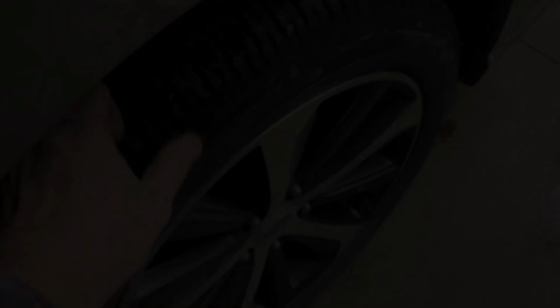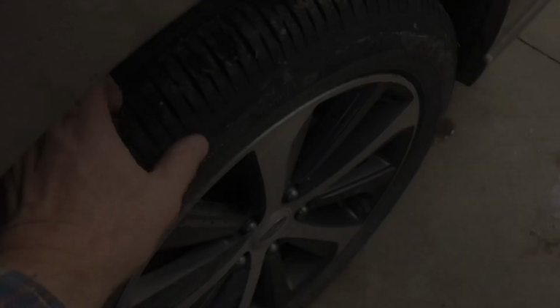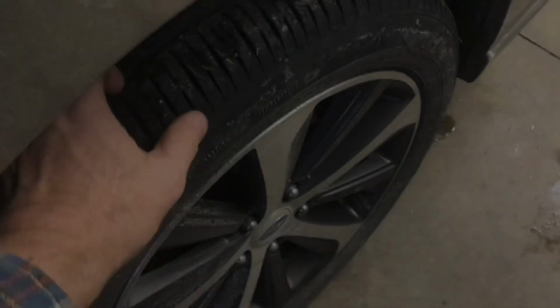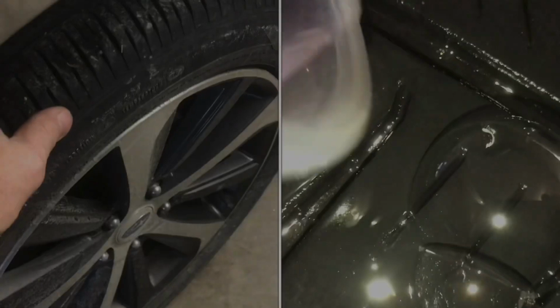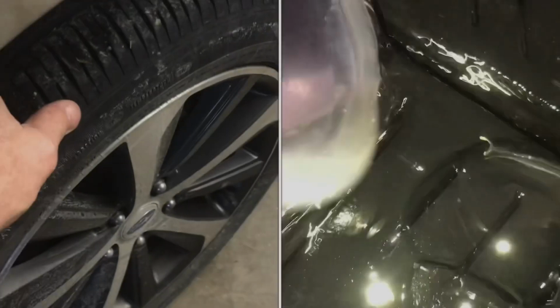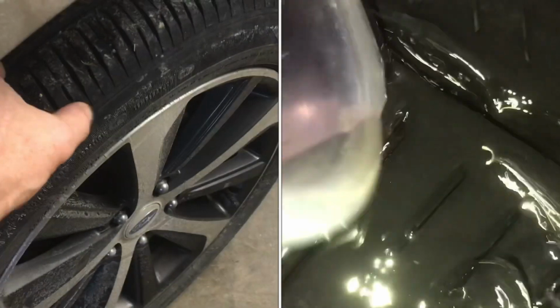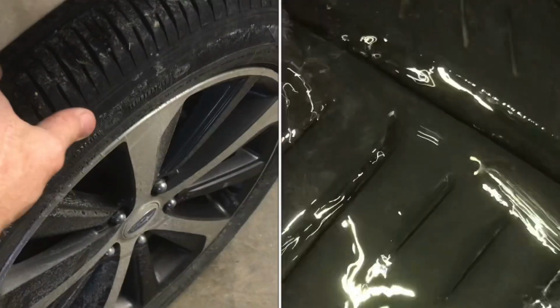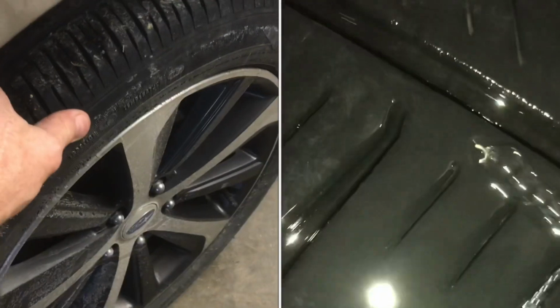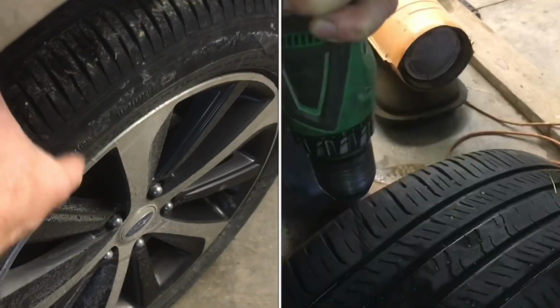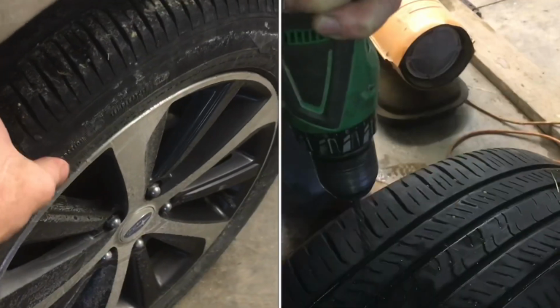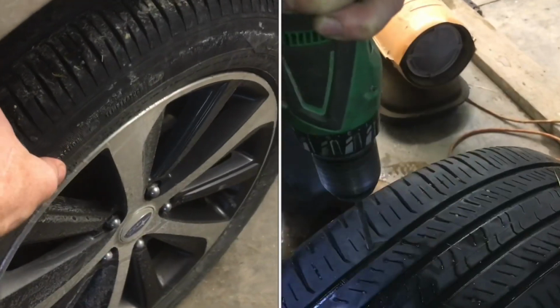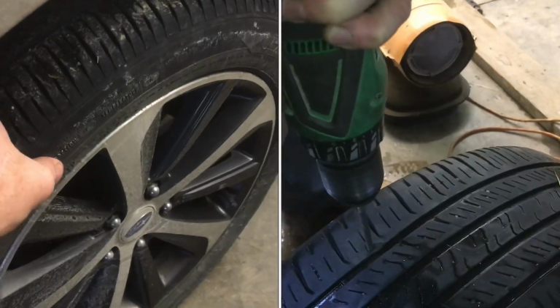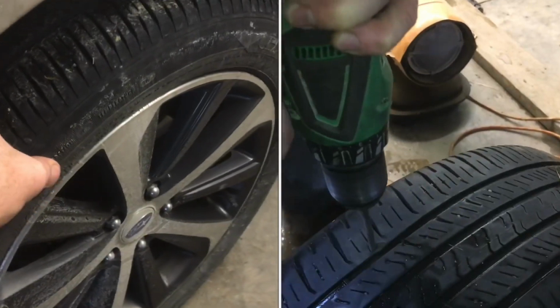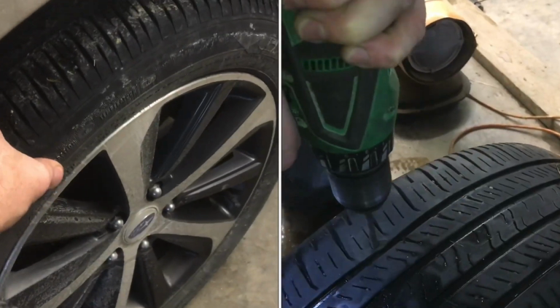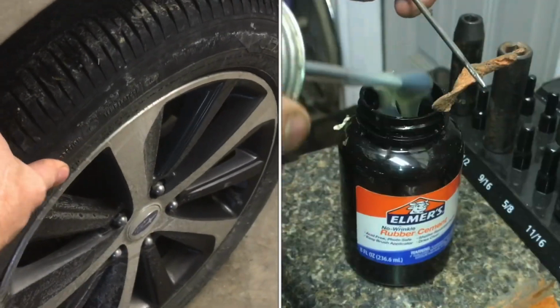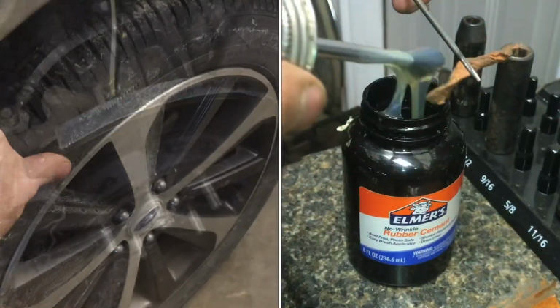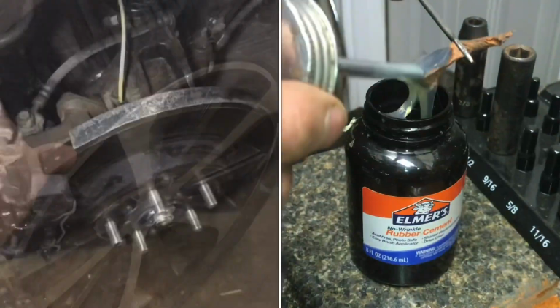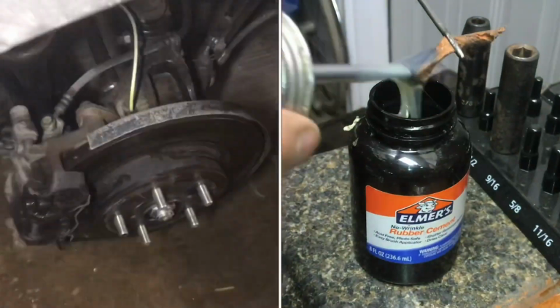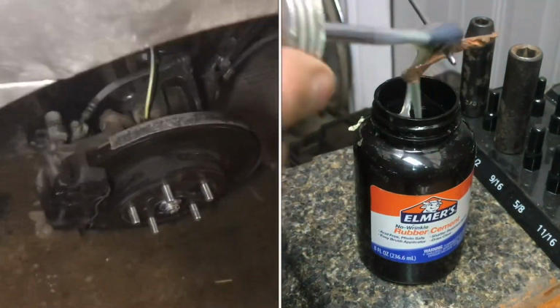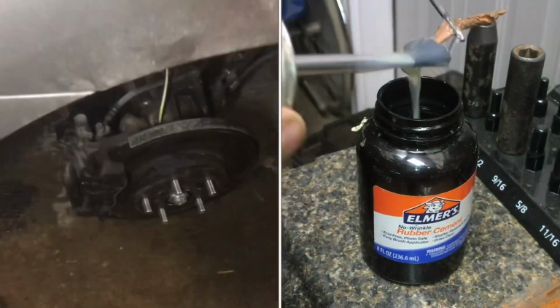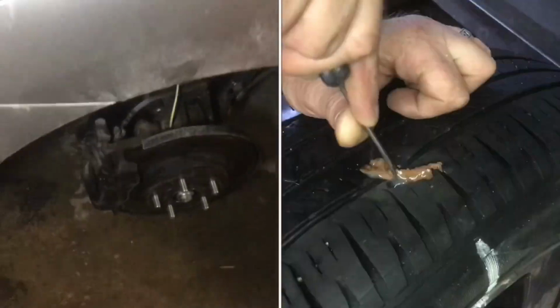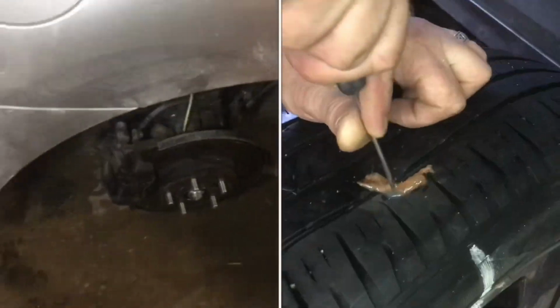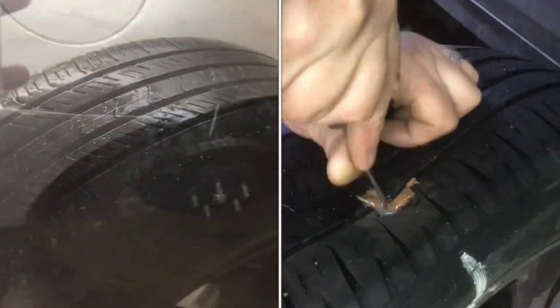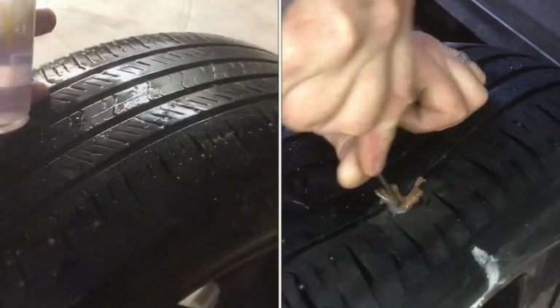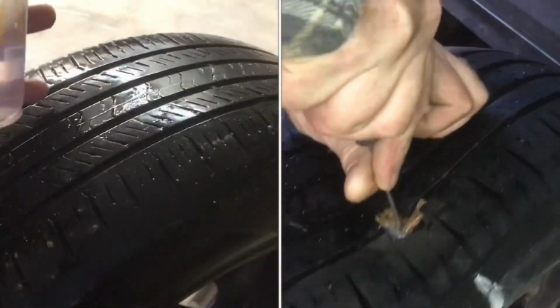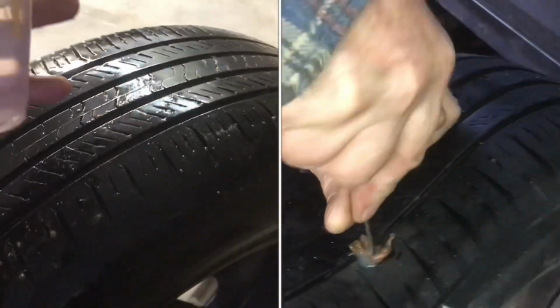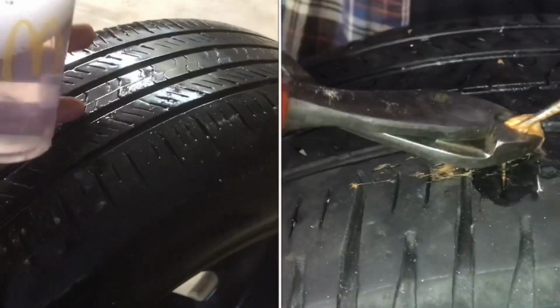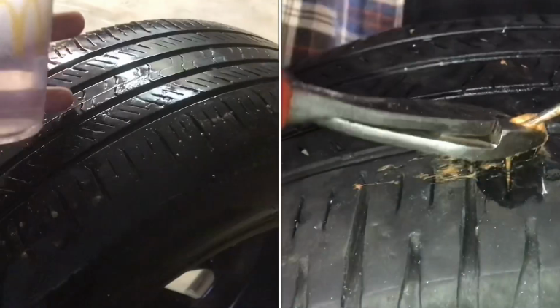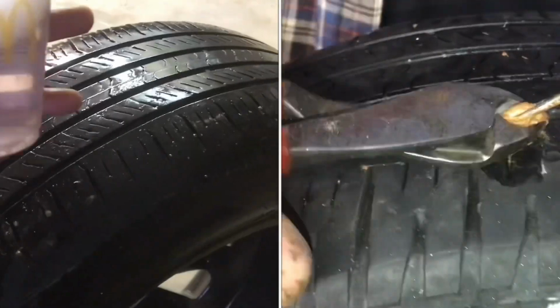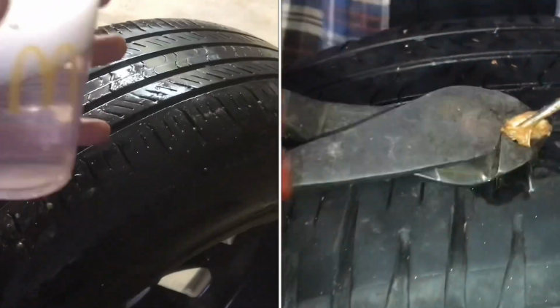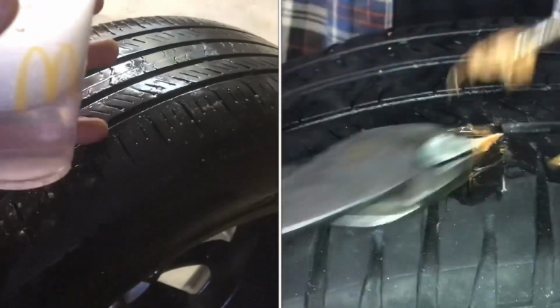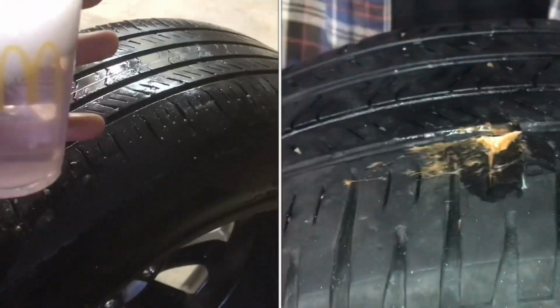If you've got a flat tire, I'll show you how to find the leak in the tire. Sometimes you've got to remove the tire. Typically, the leak is going to be in the tread.